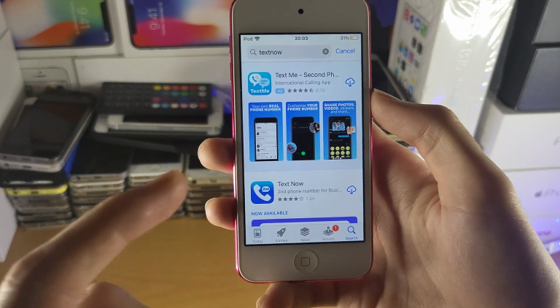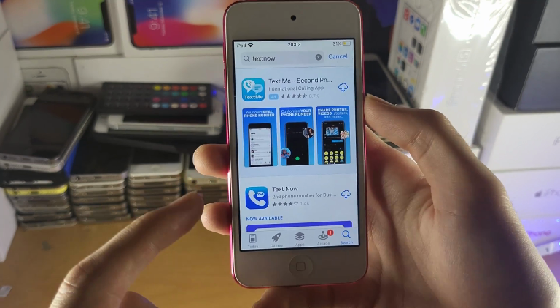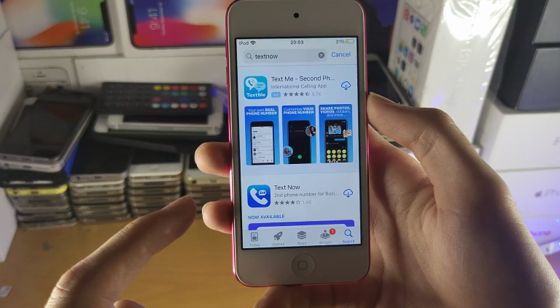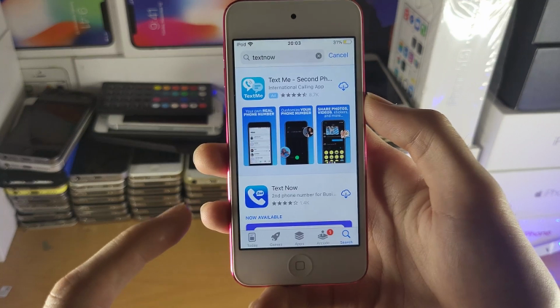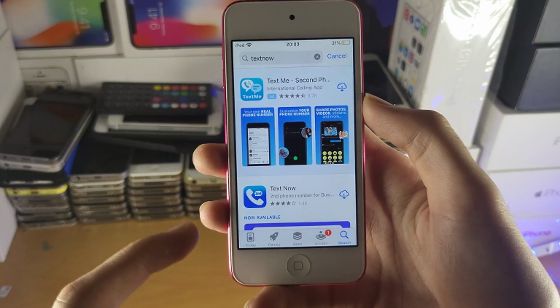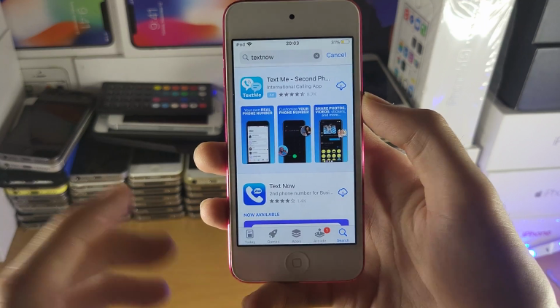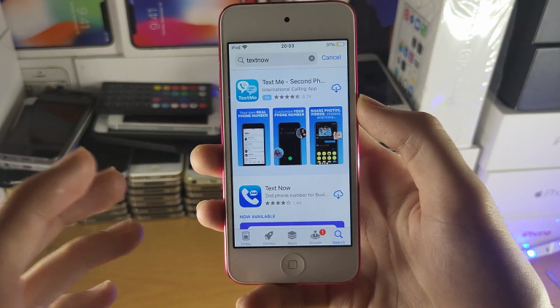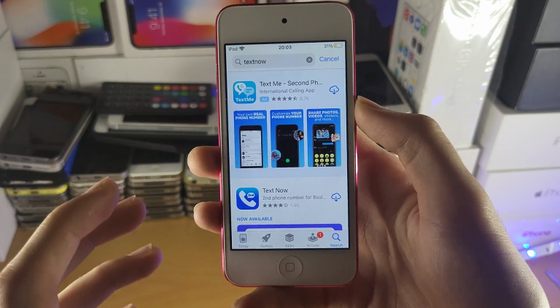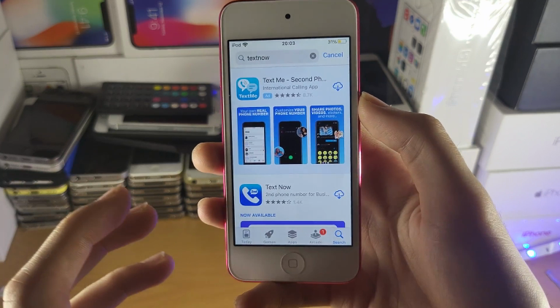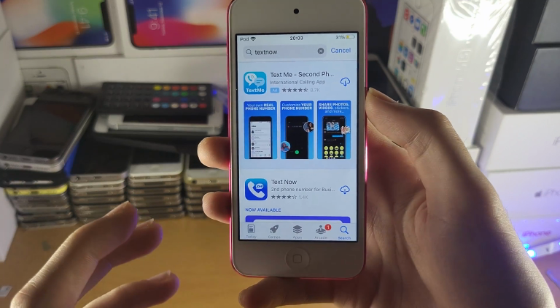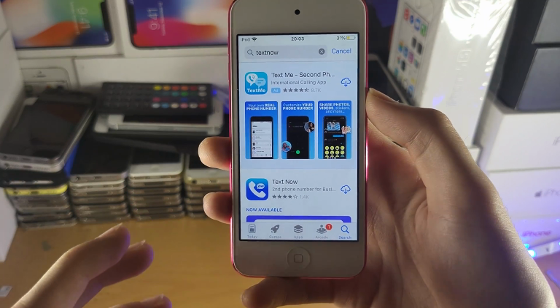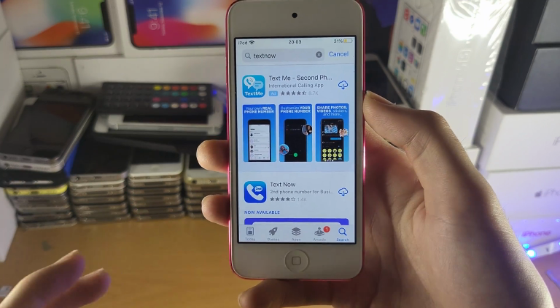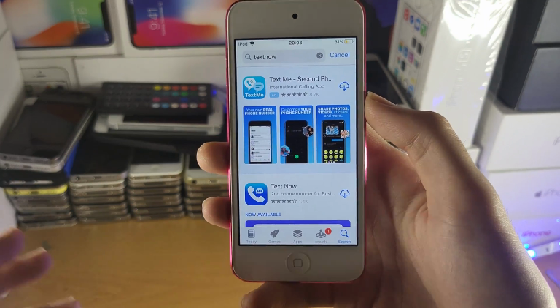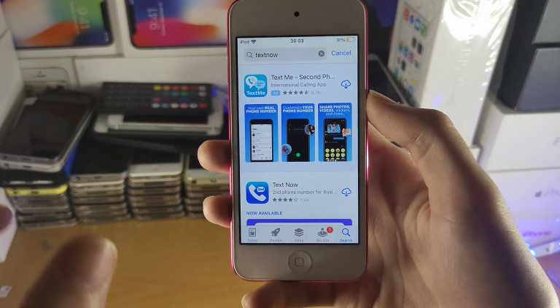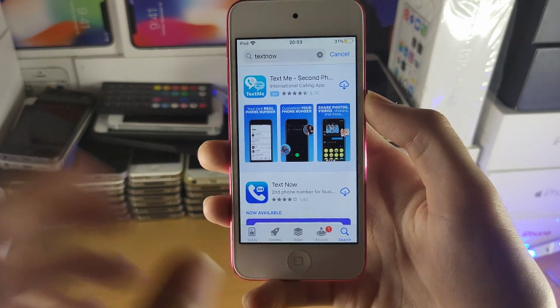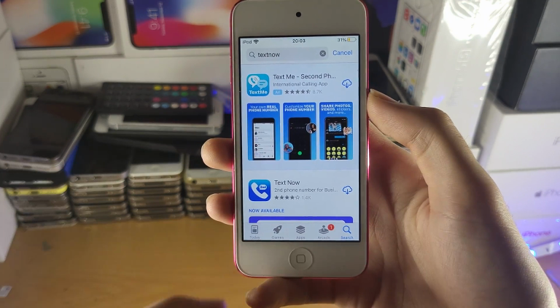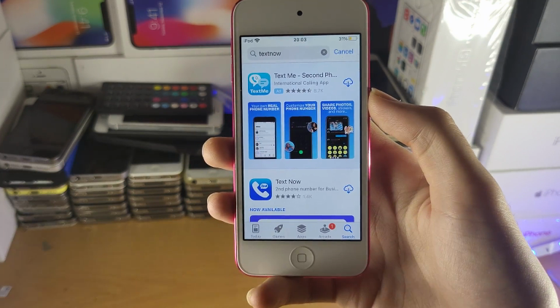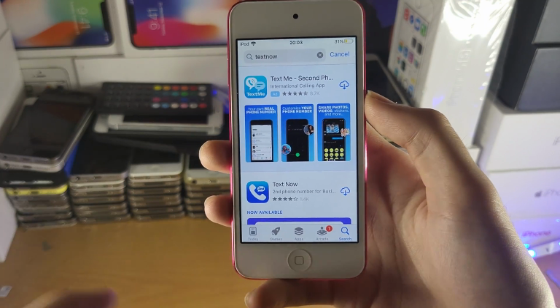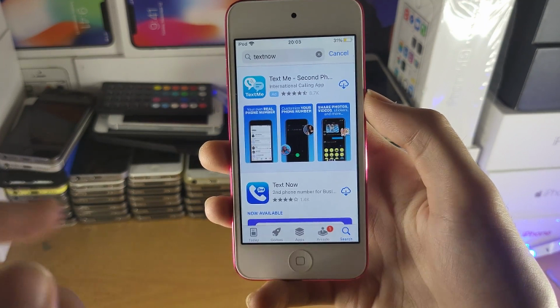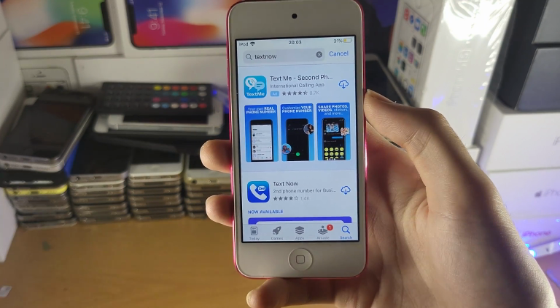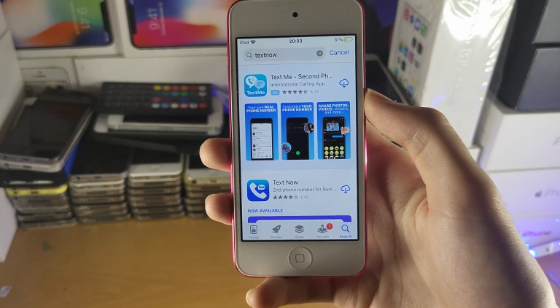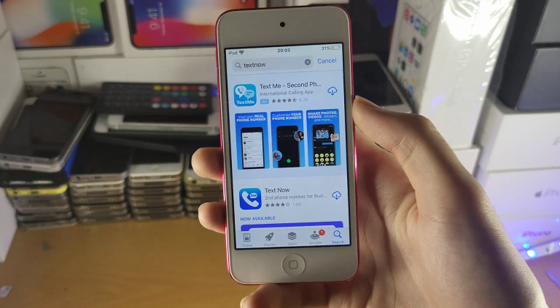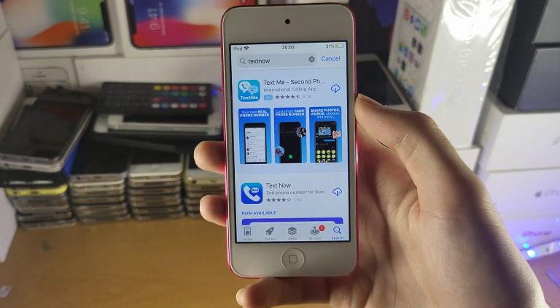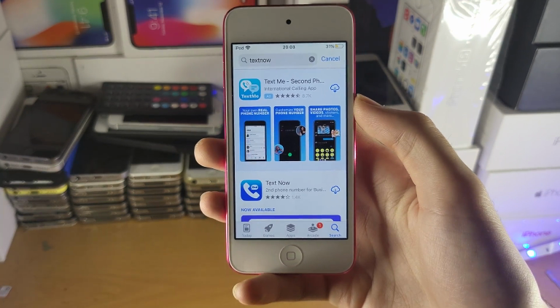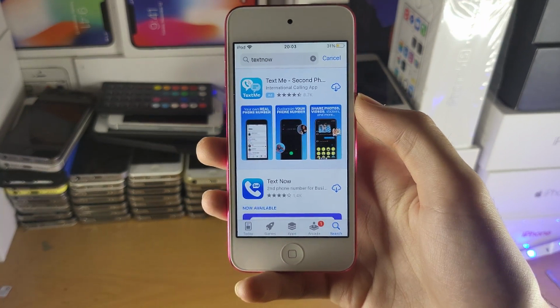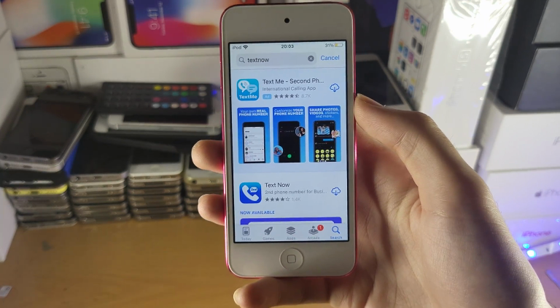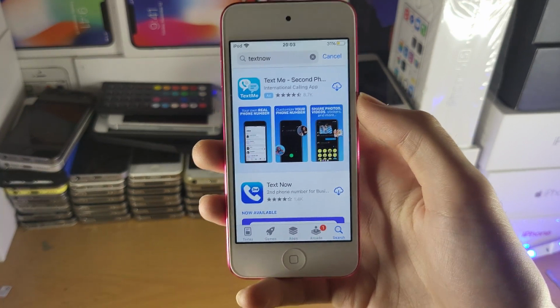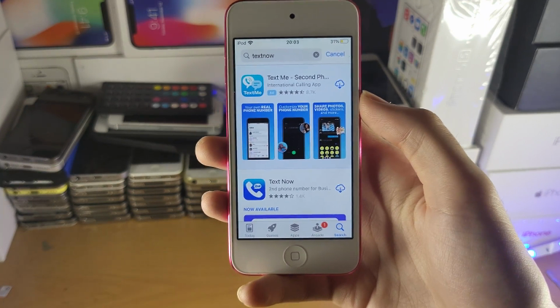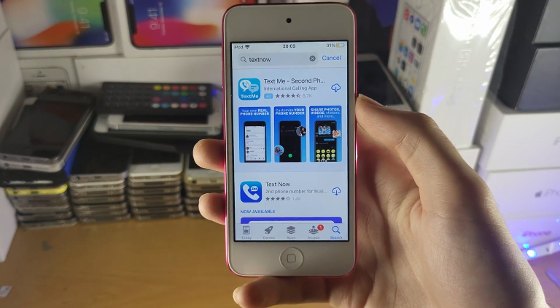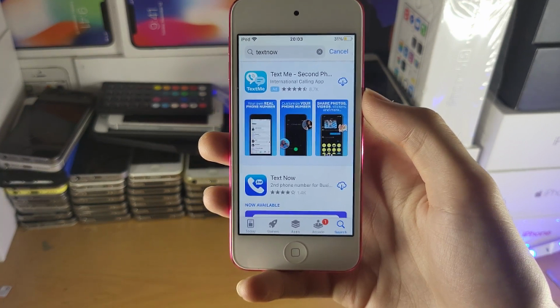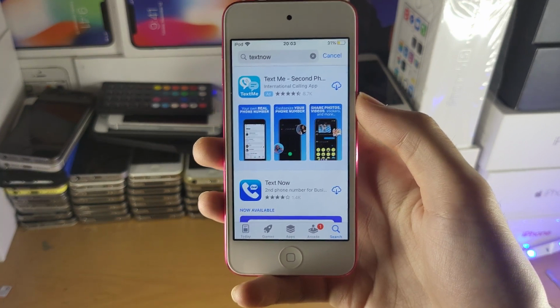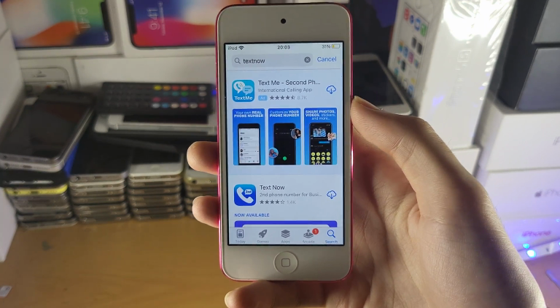However, if you download these apps, if you're ever in an emergency, you can open up the app, call 911, and you are good to go.